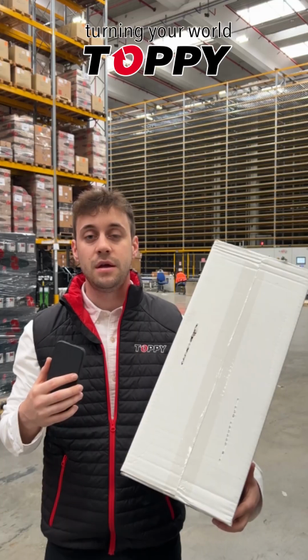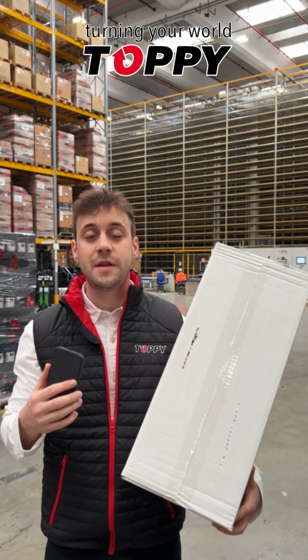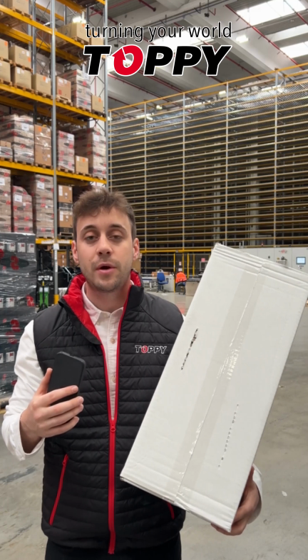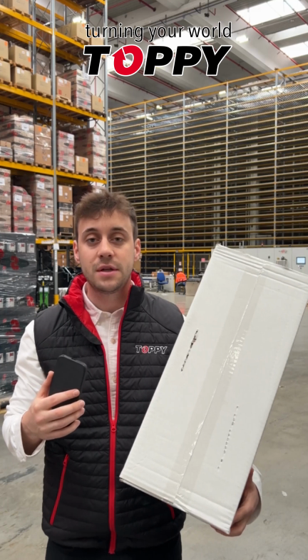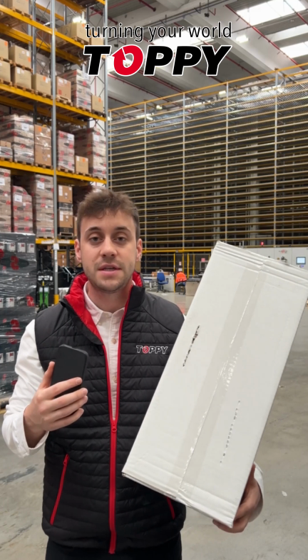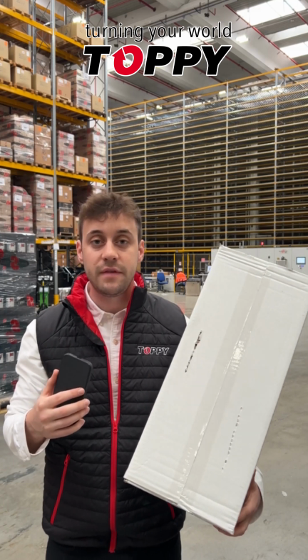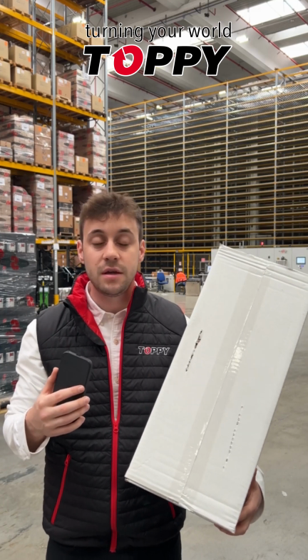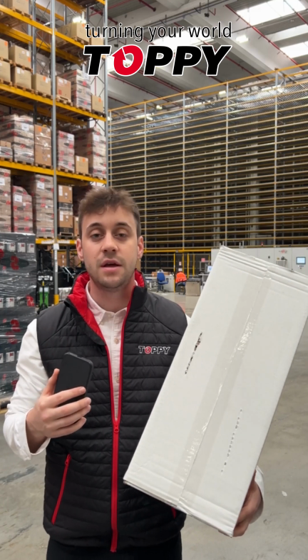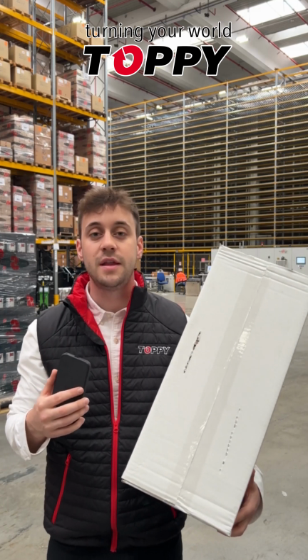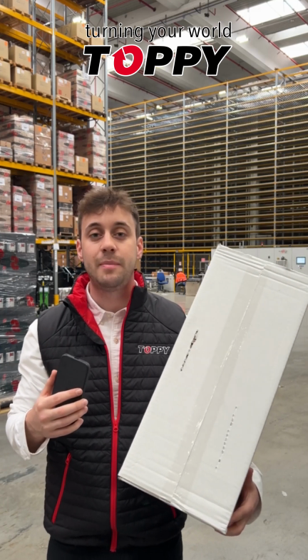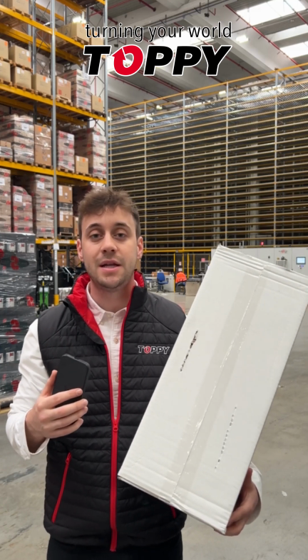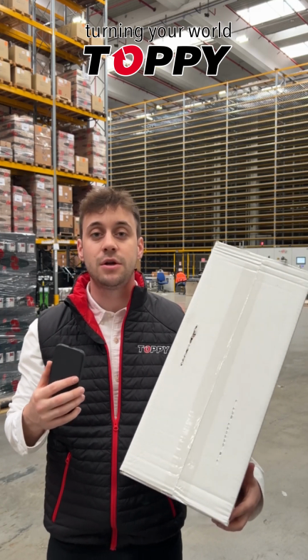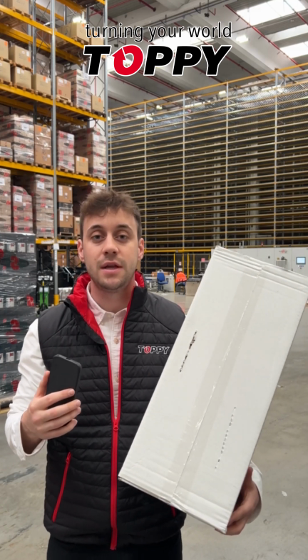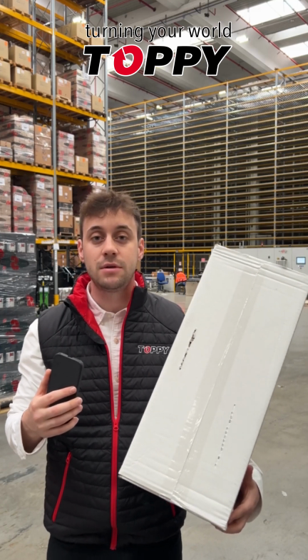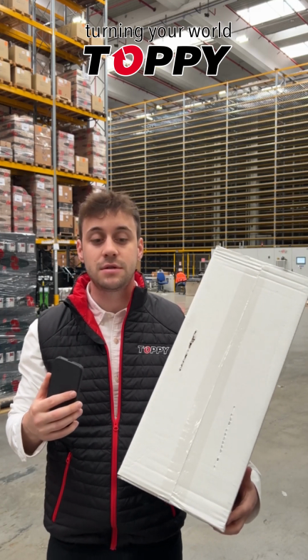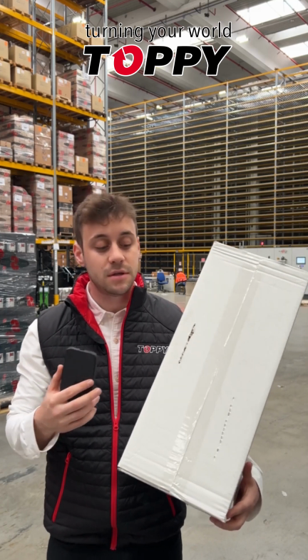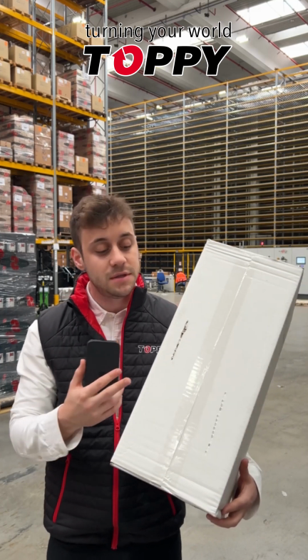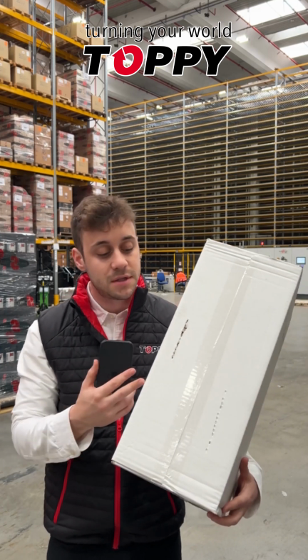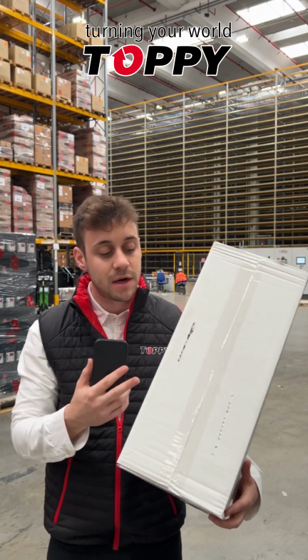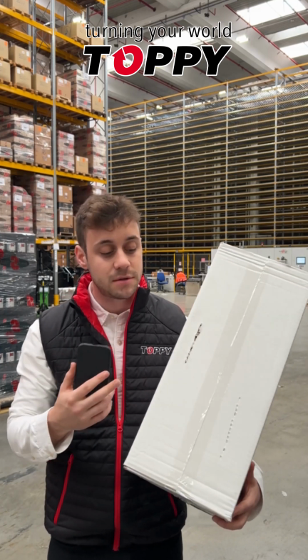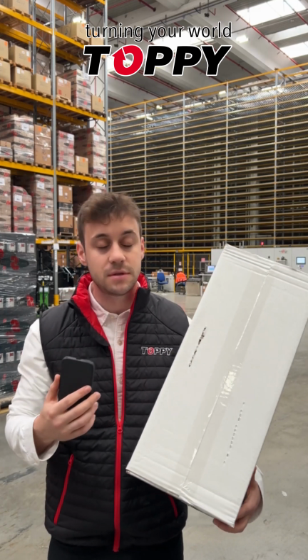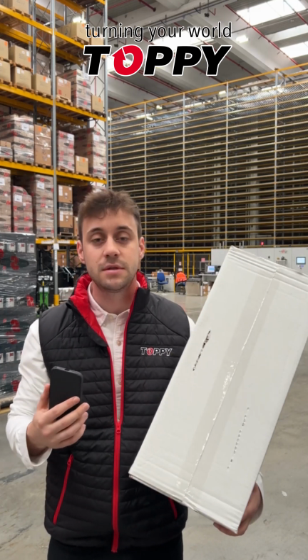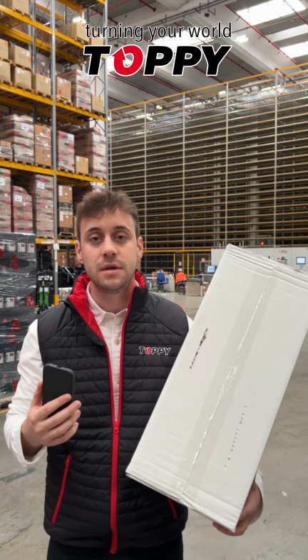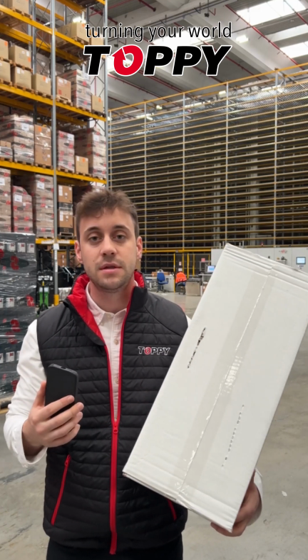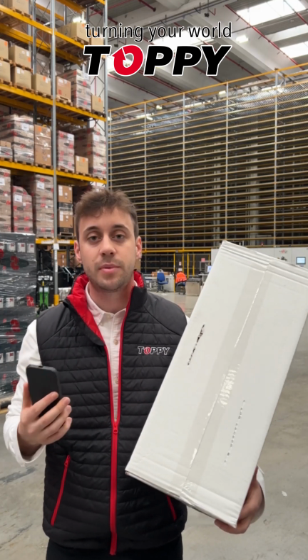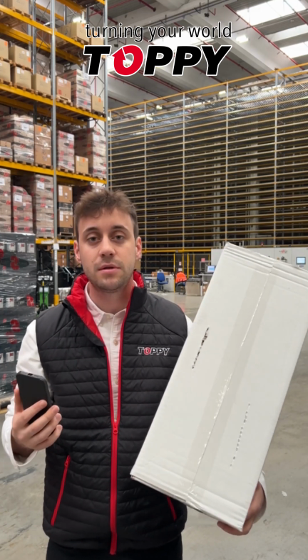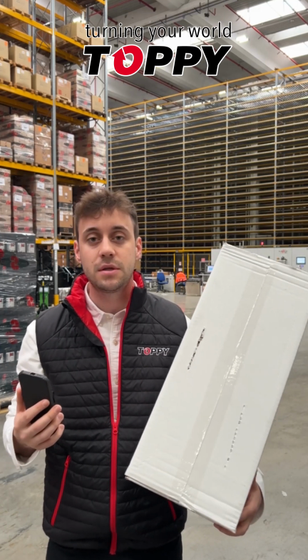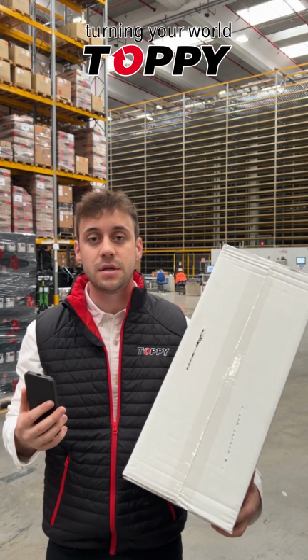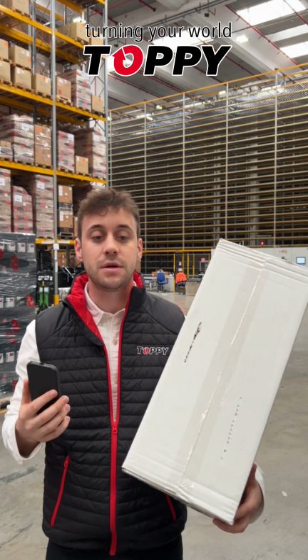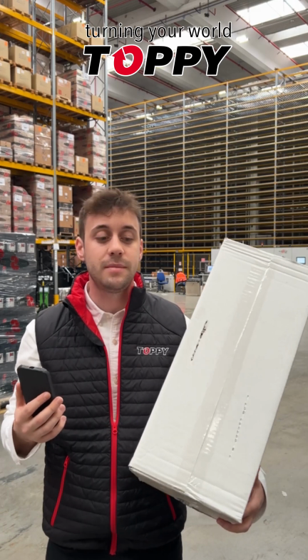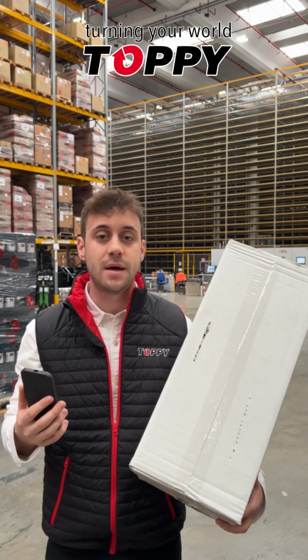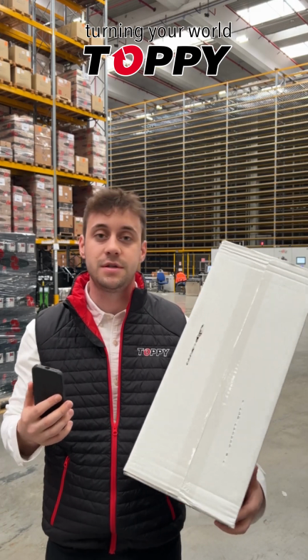If the product is heavy and the pallet has nails, this is the result: the product is going to be damaged.